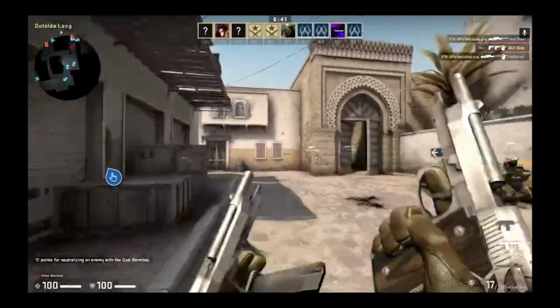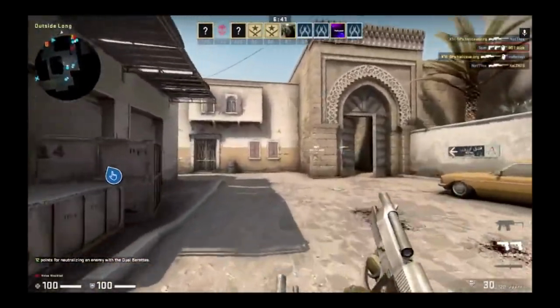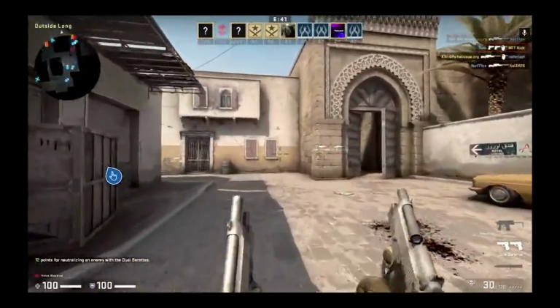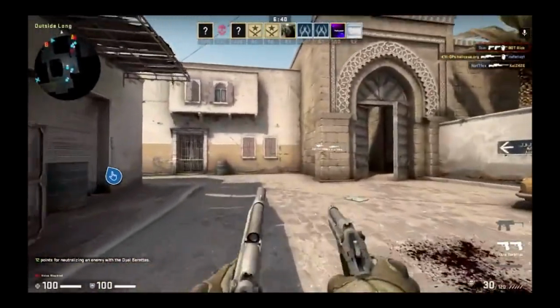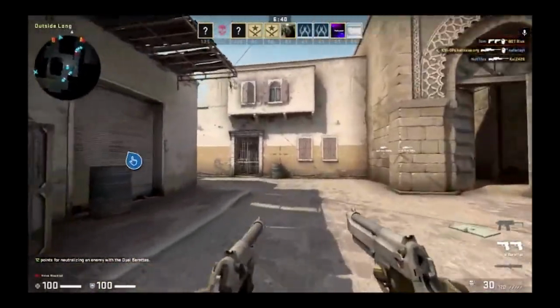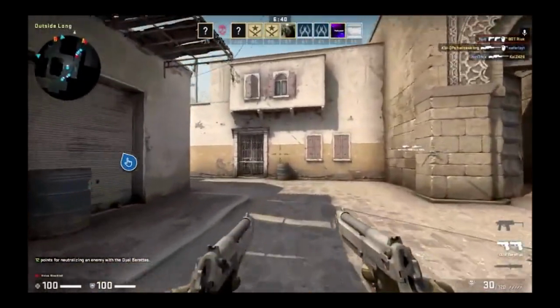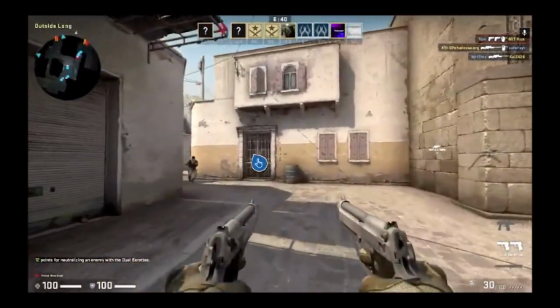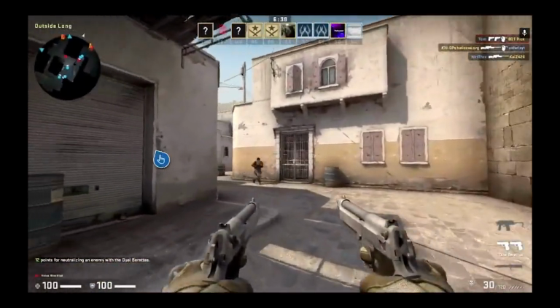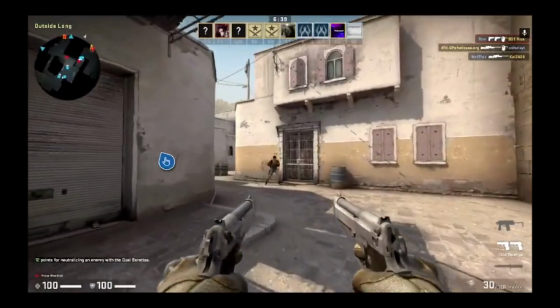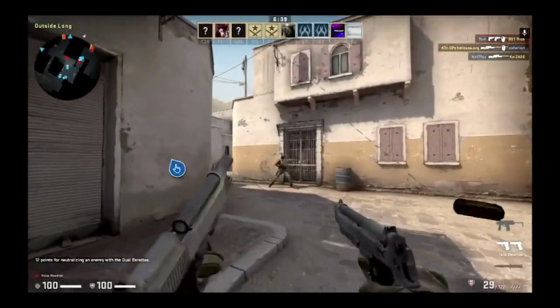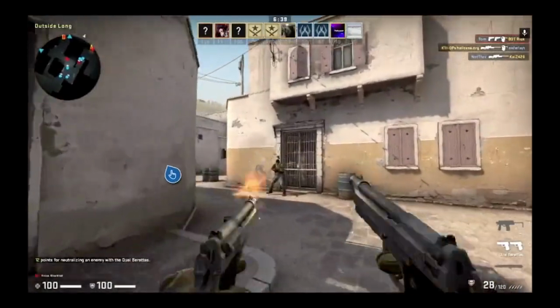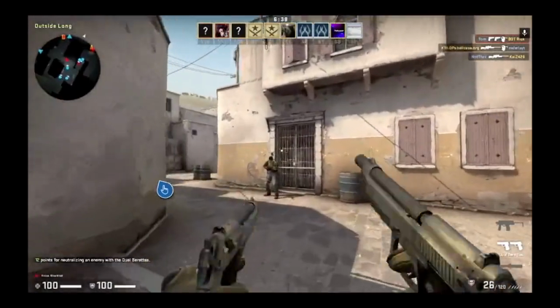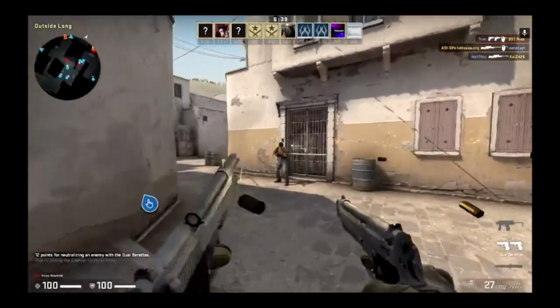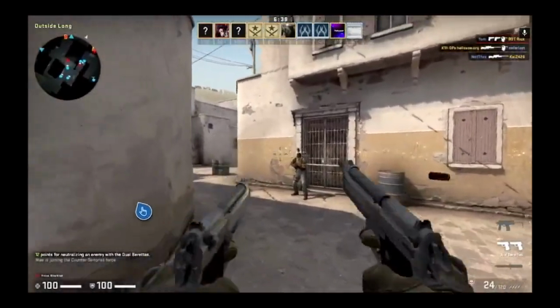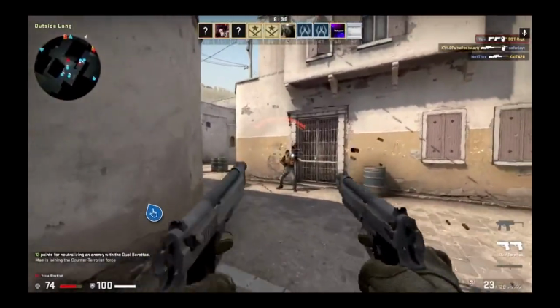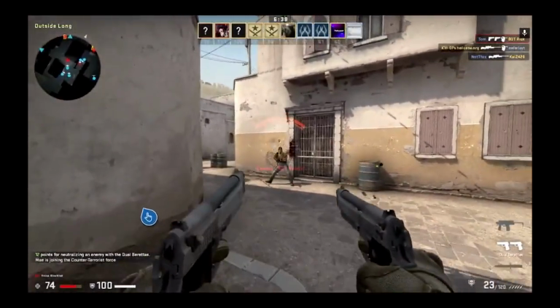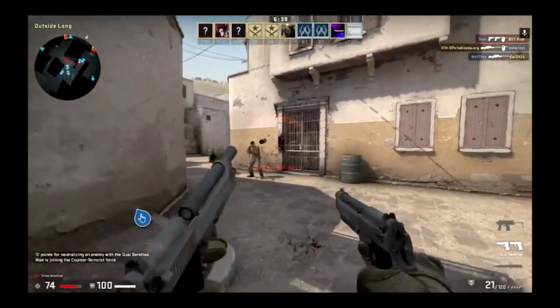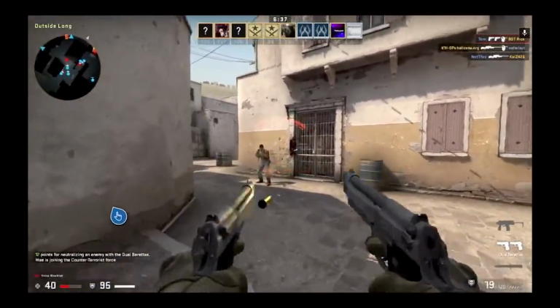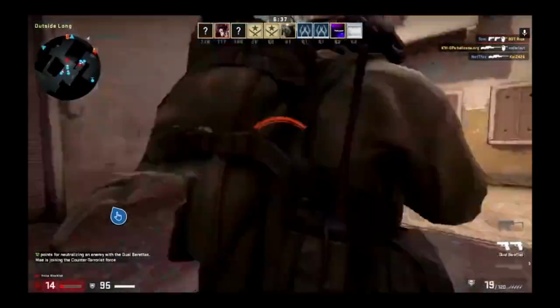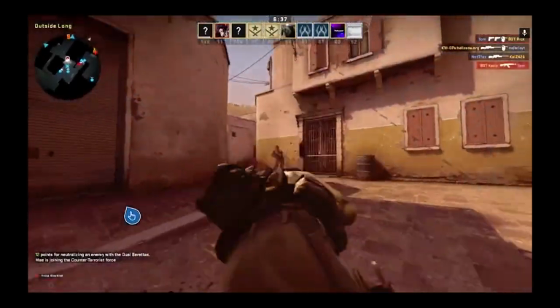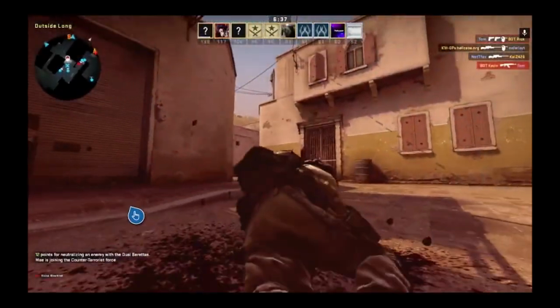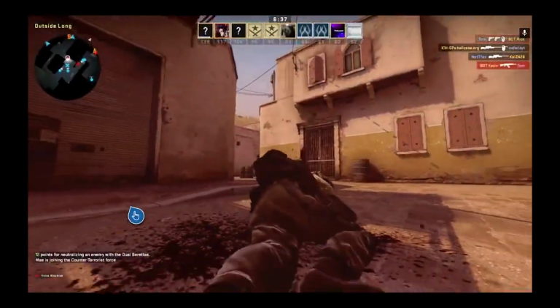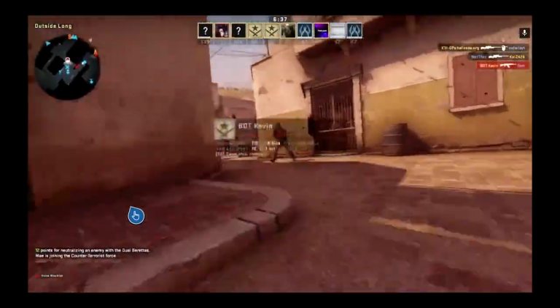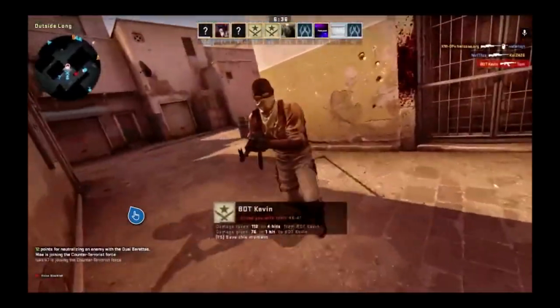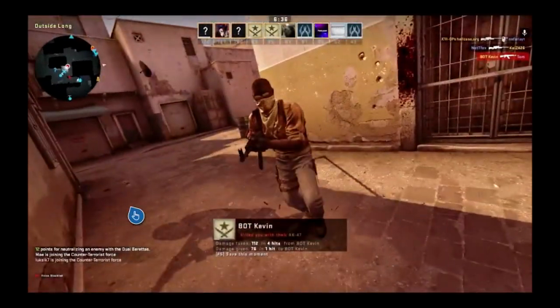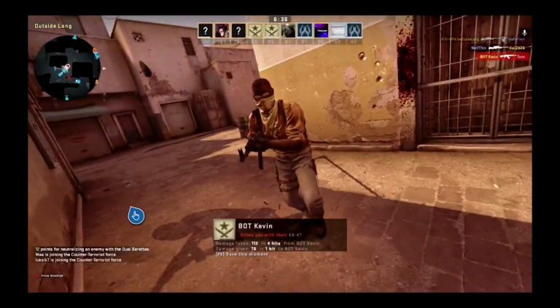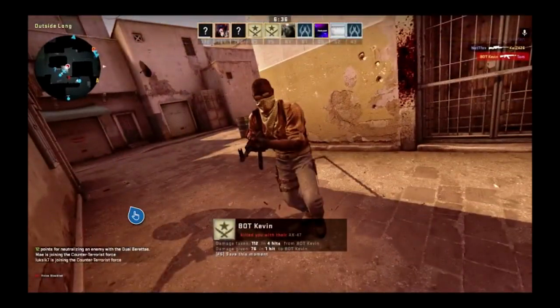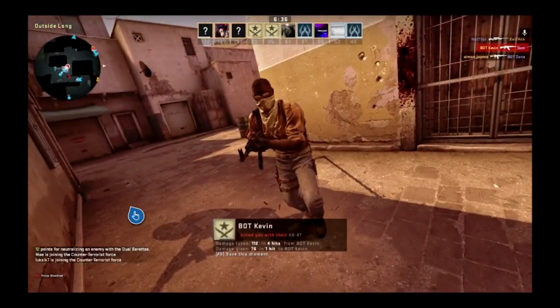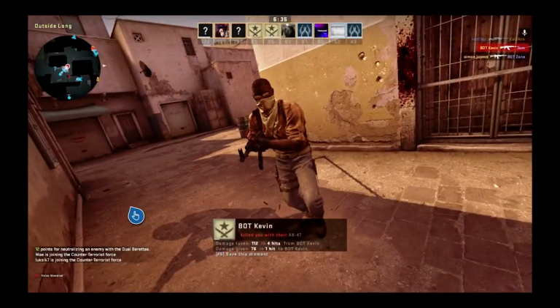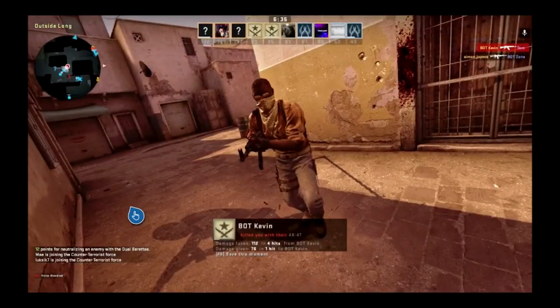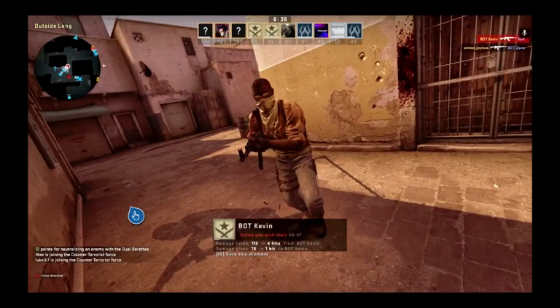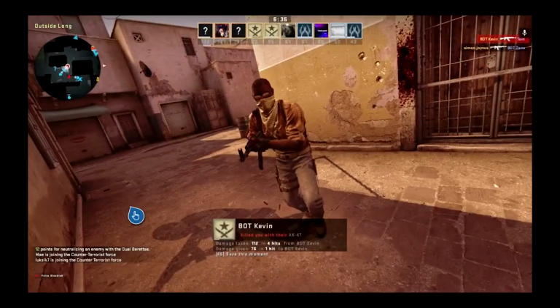But as you can see, I'm in Counter-Strike here, running around, not shooting very well, dying. But it was working.